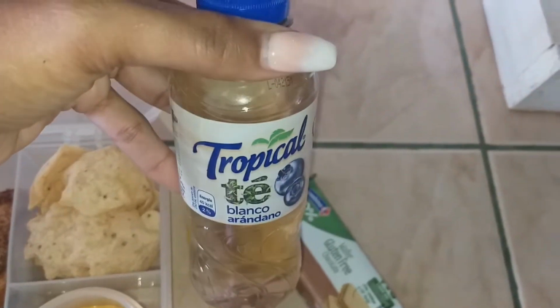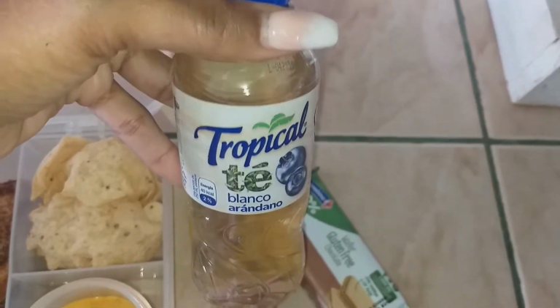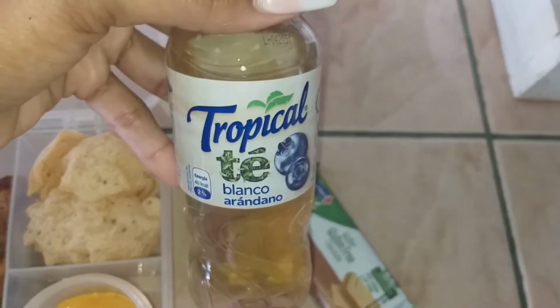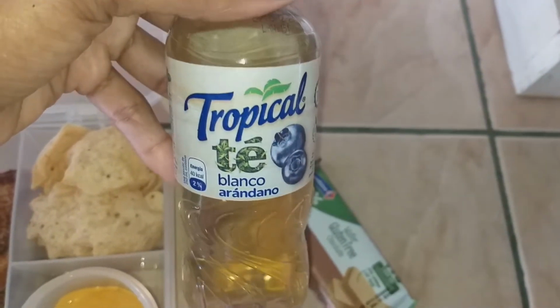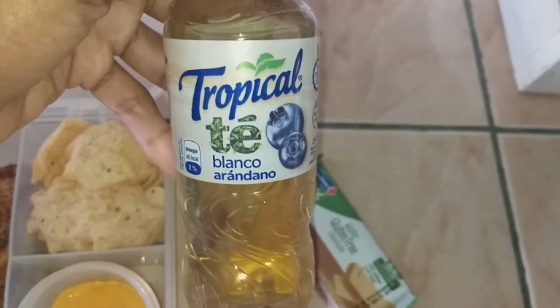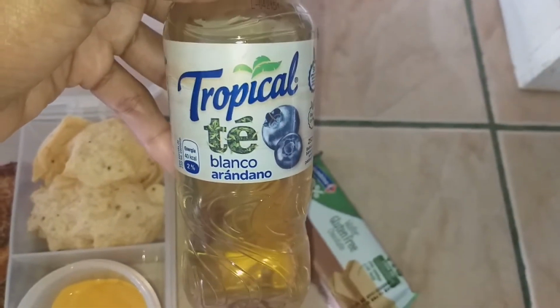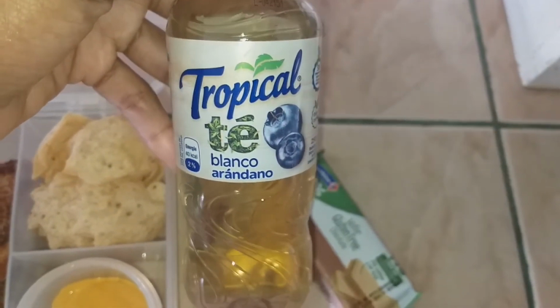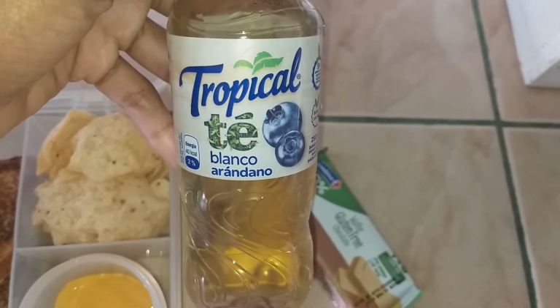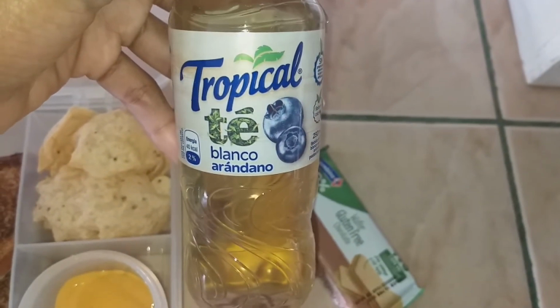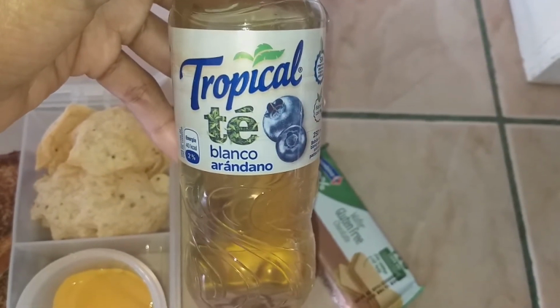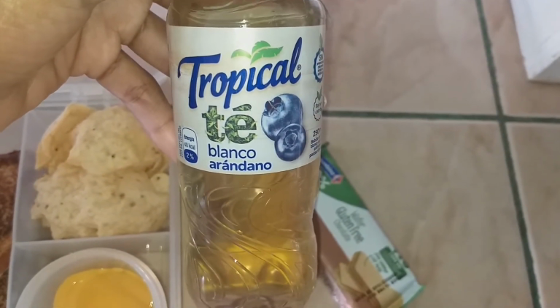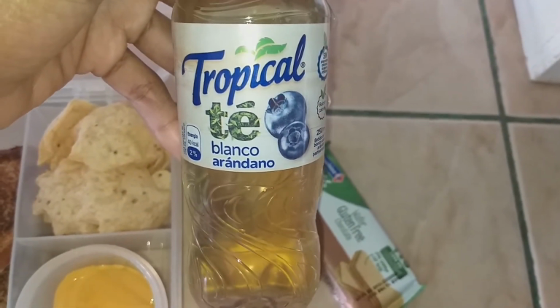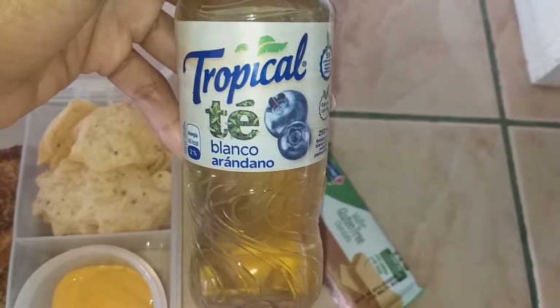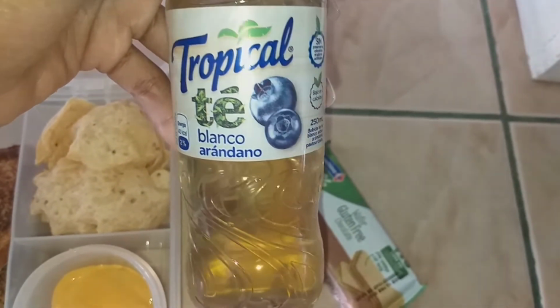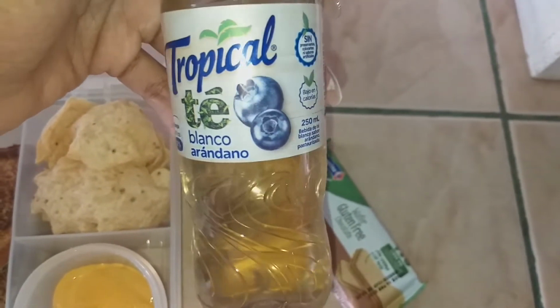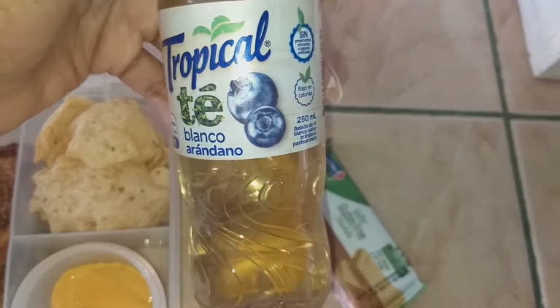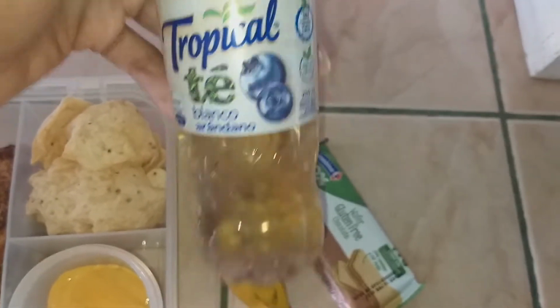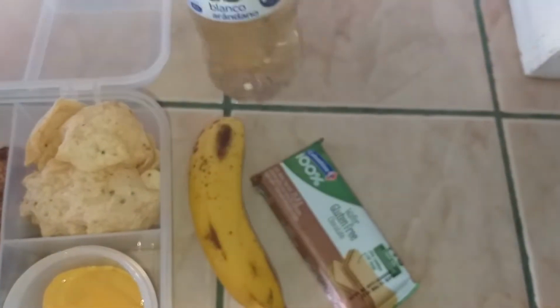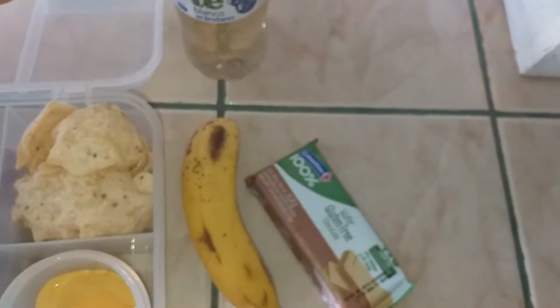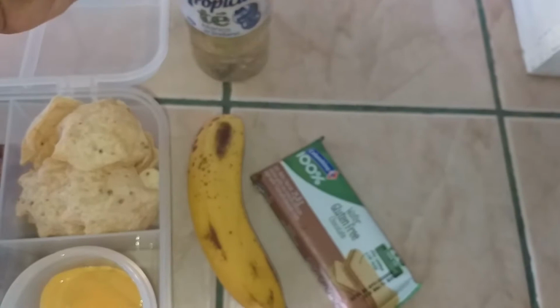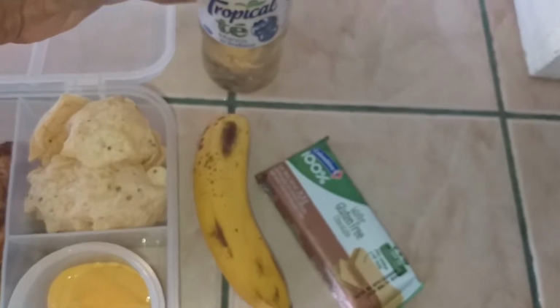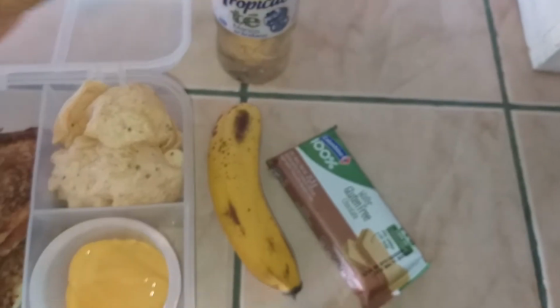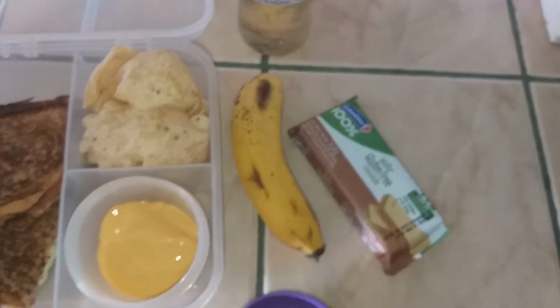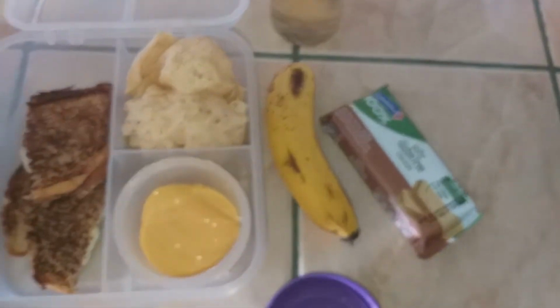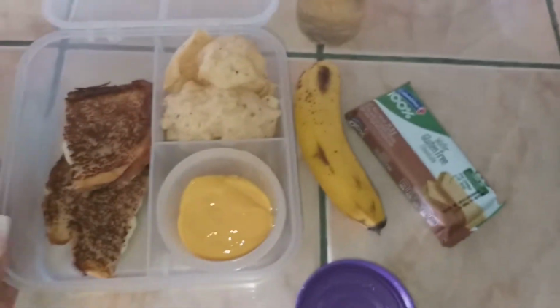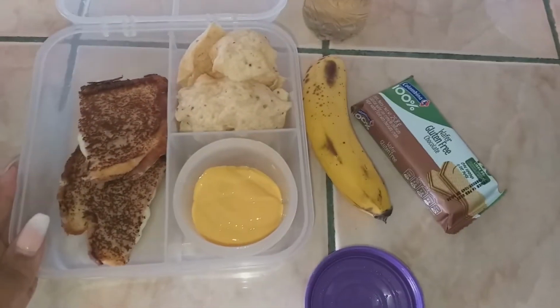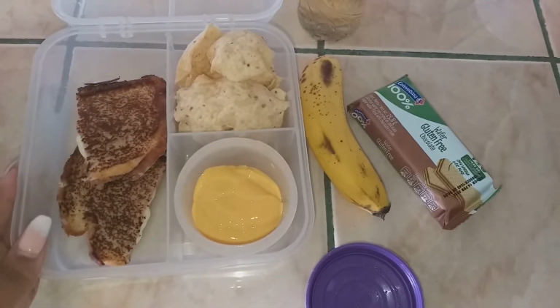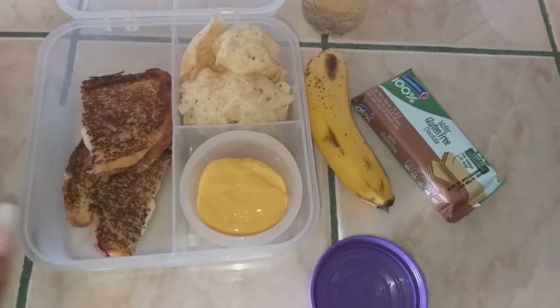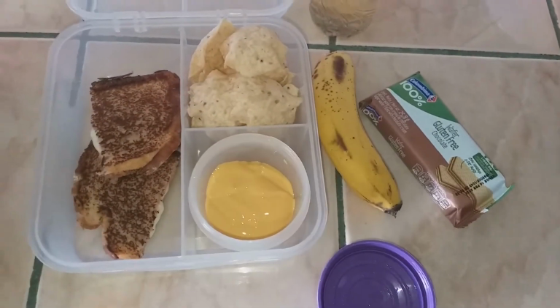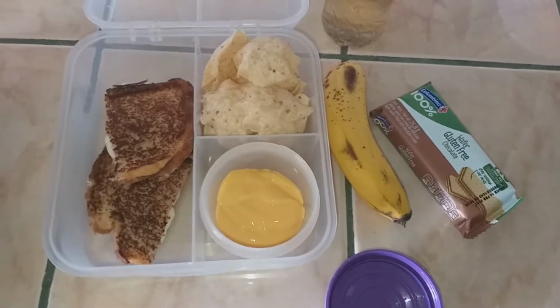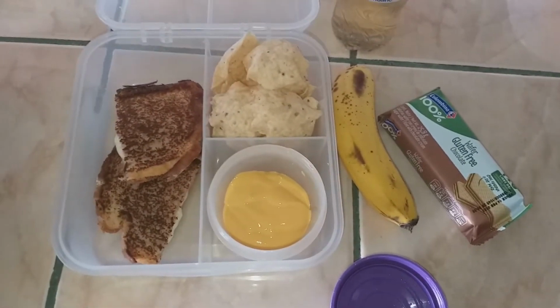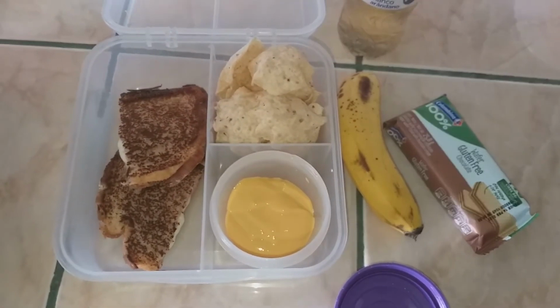She also has her tropical juice bottle — this one is the white tea and blueberry flavor. That's everything she's taking today for lunch and snack.